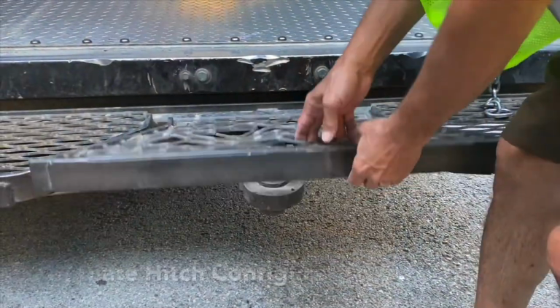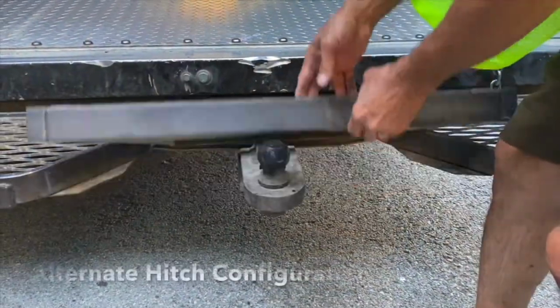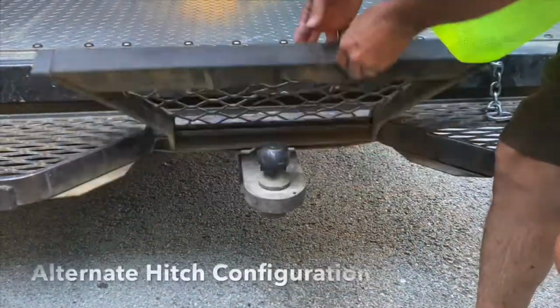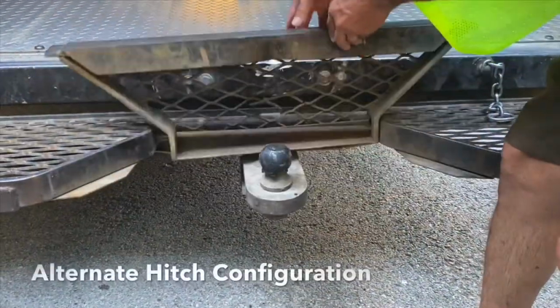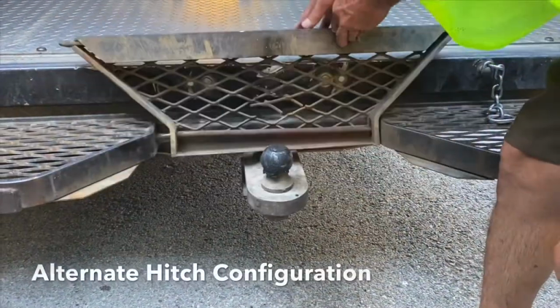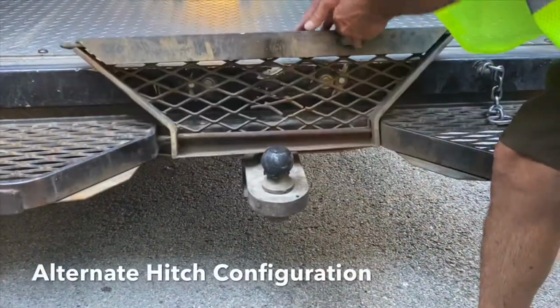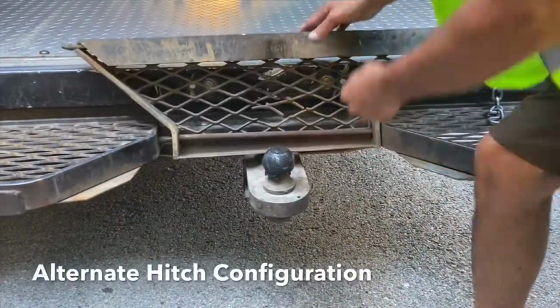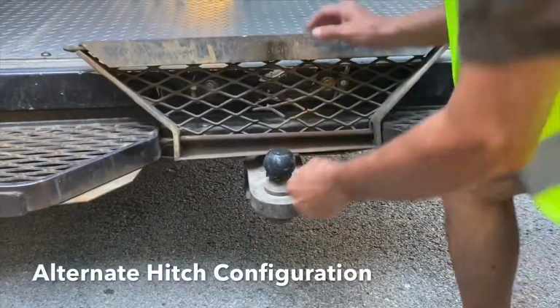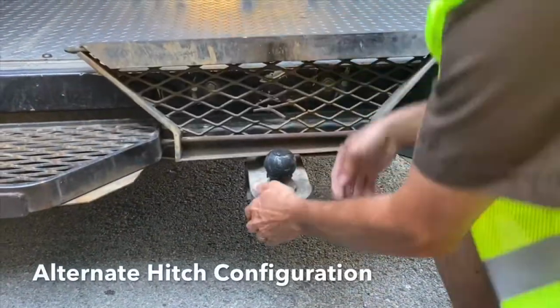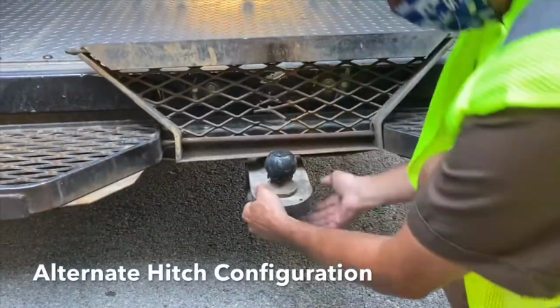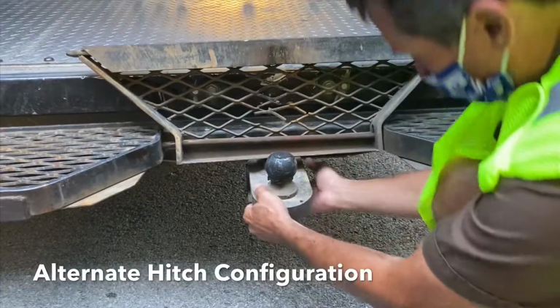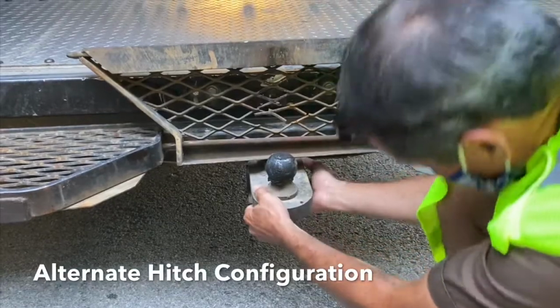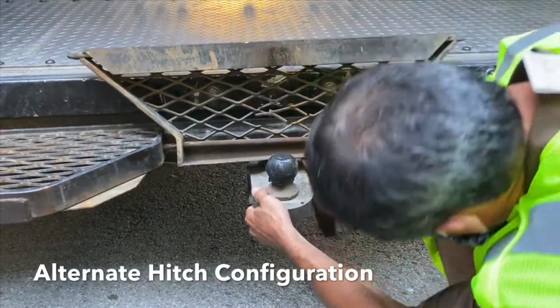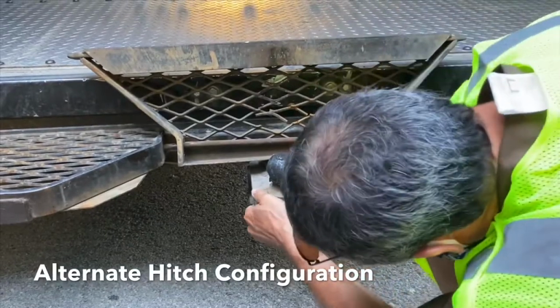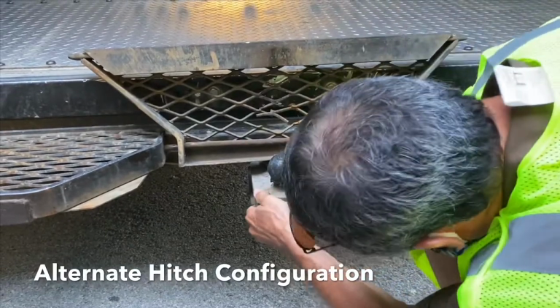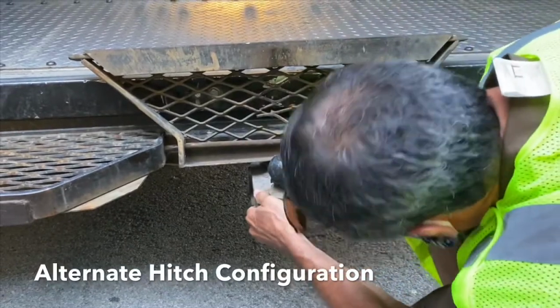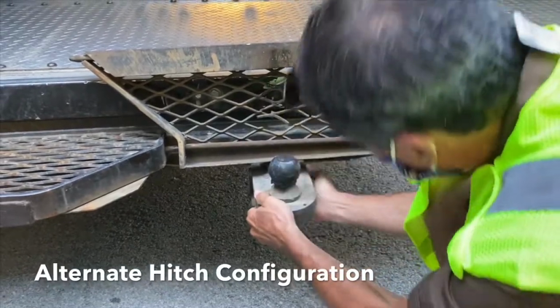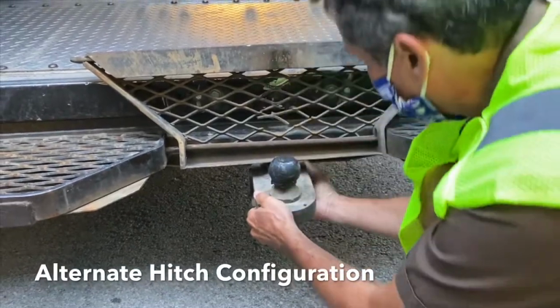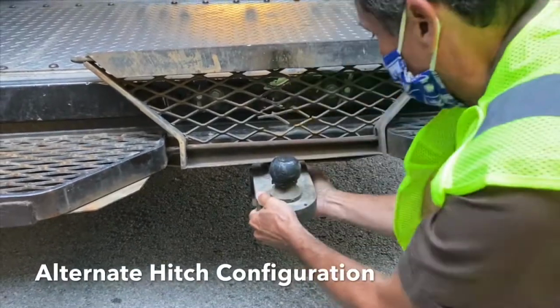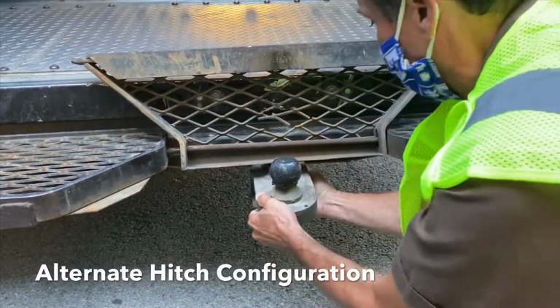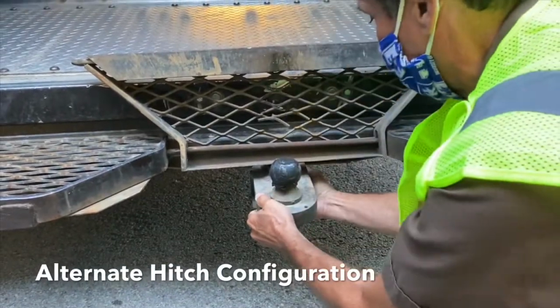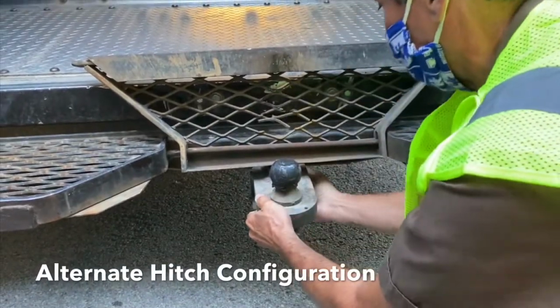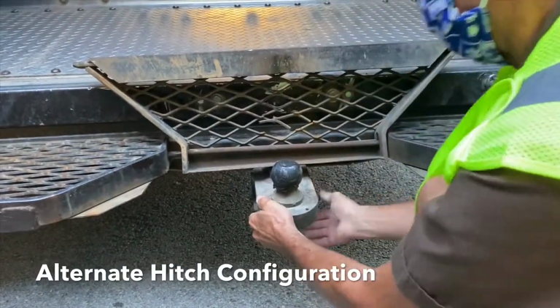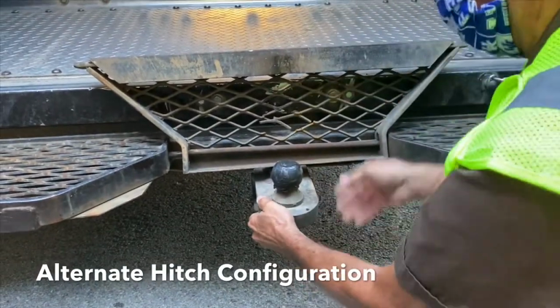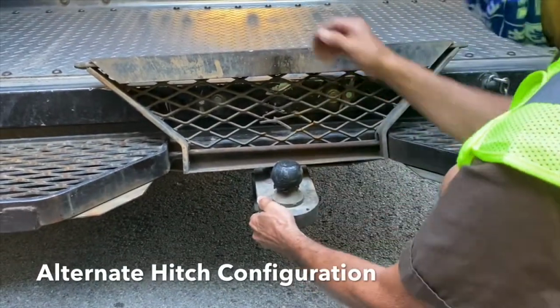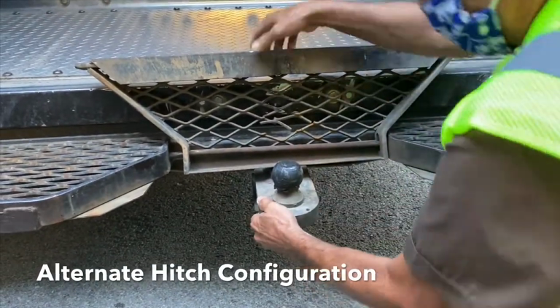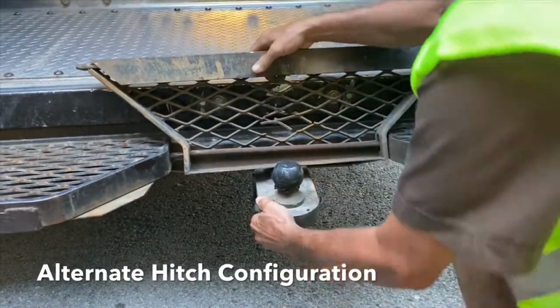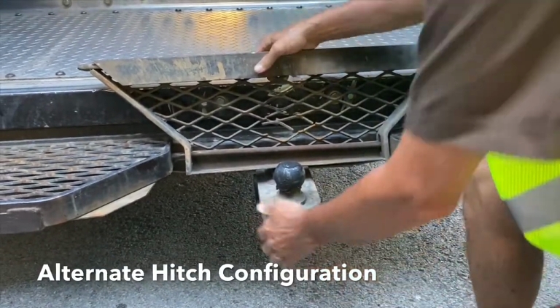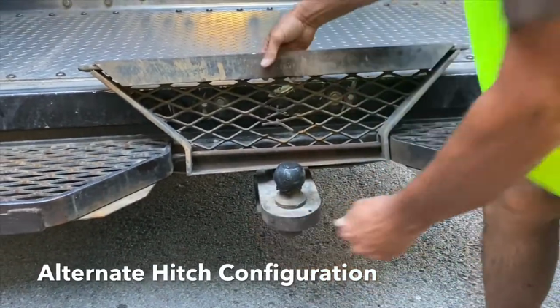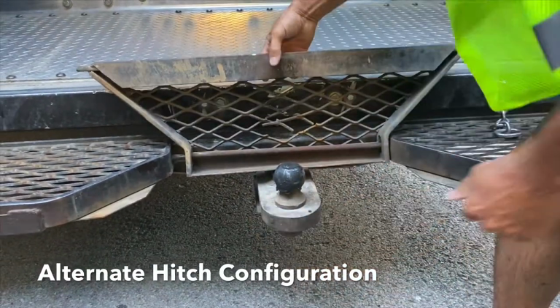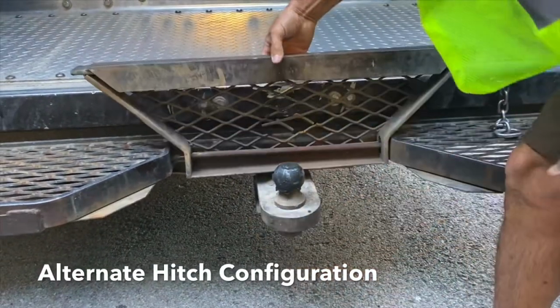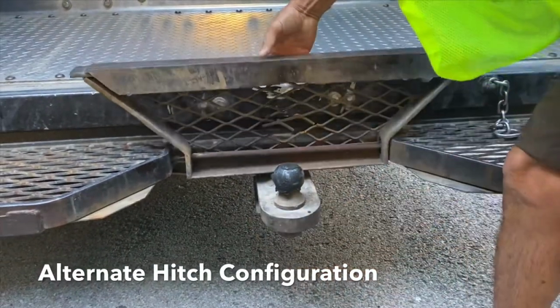Some package cars have a hitch that is permanently attached. You want to make sure that this is attached securely and in good working order.